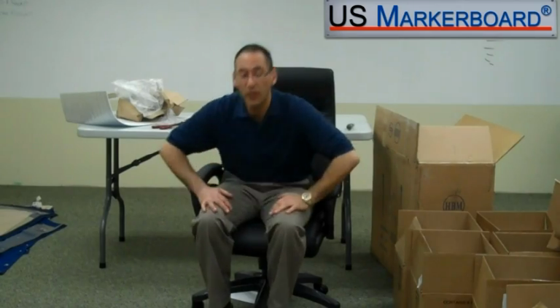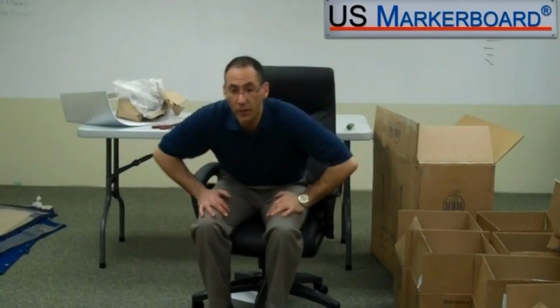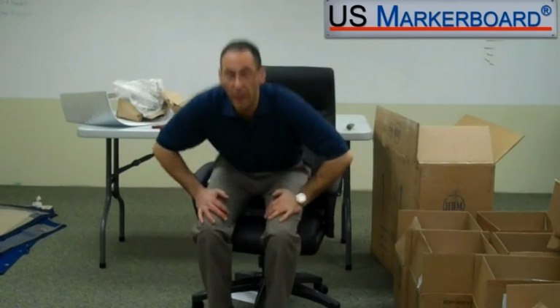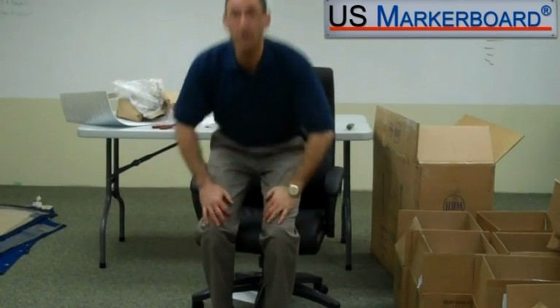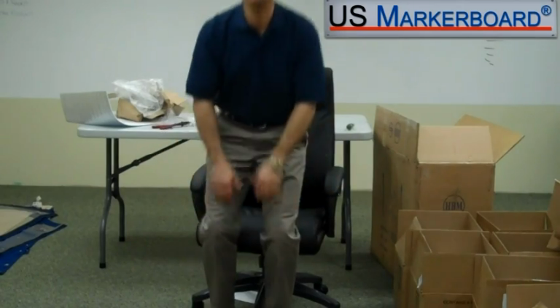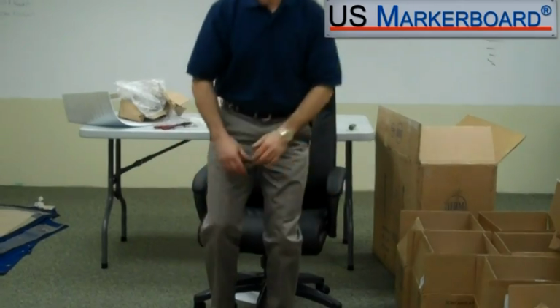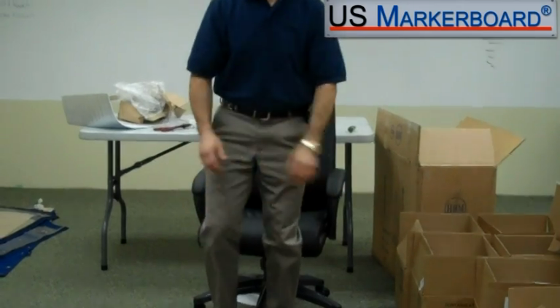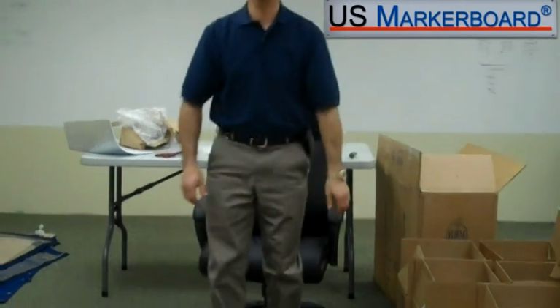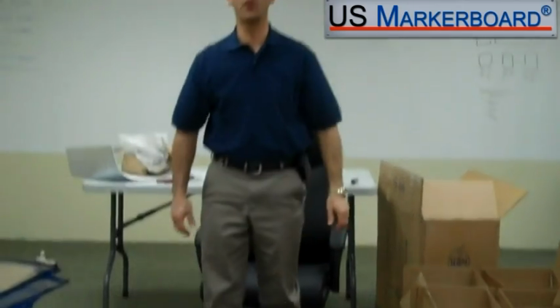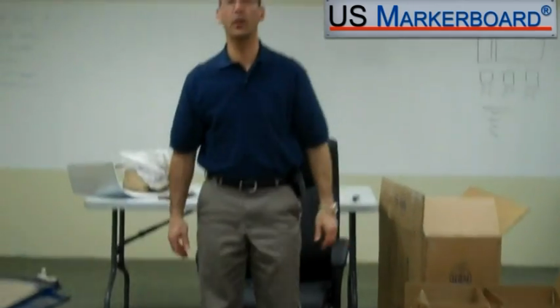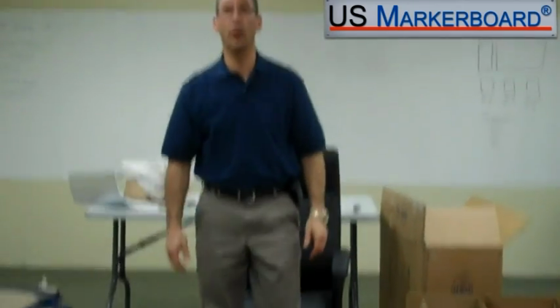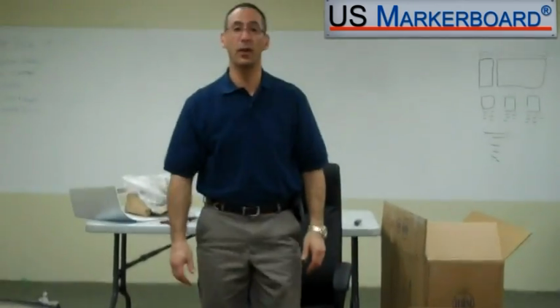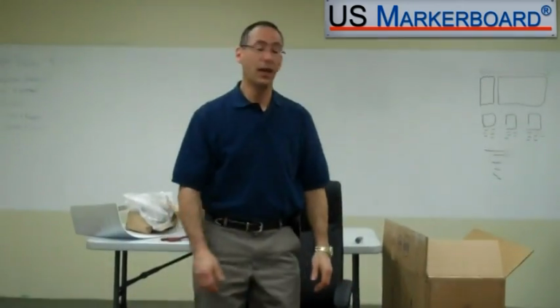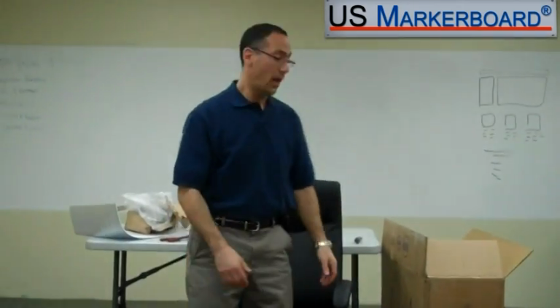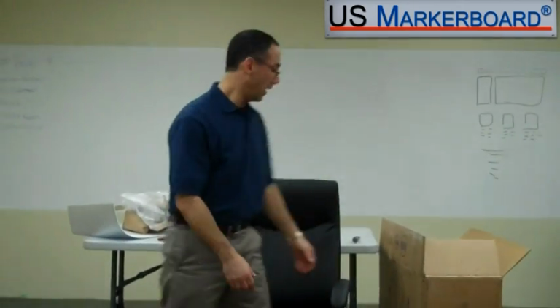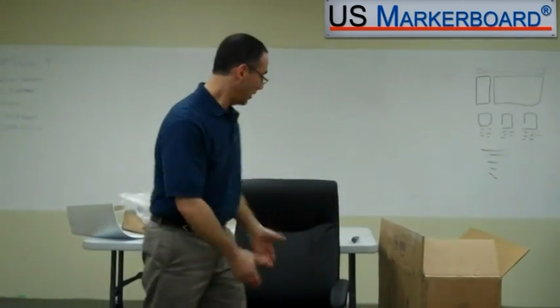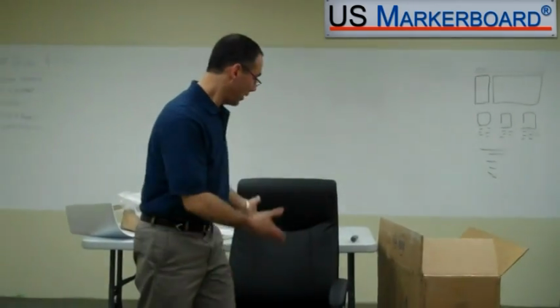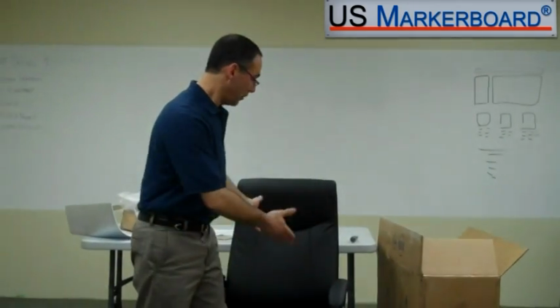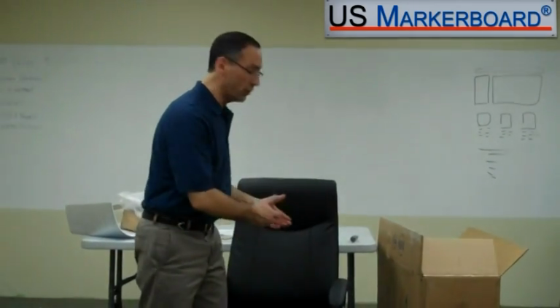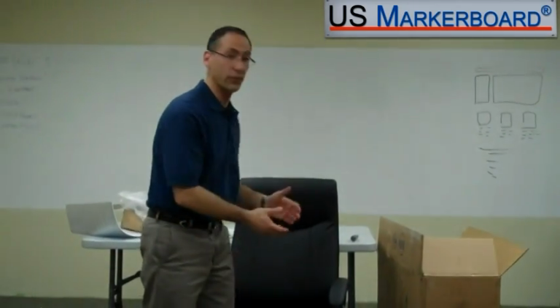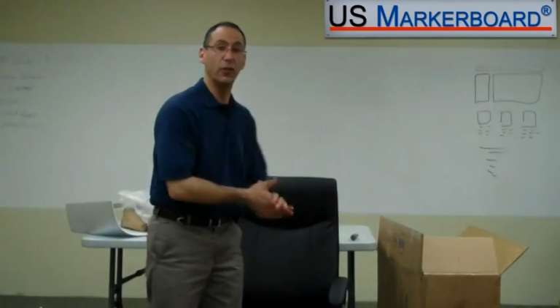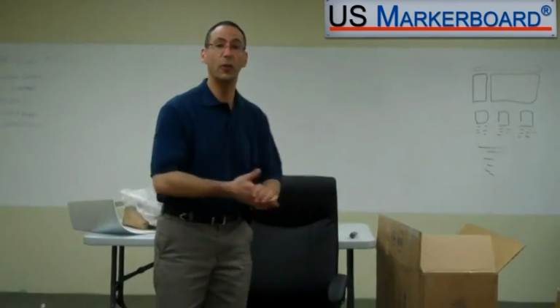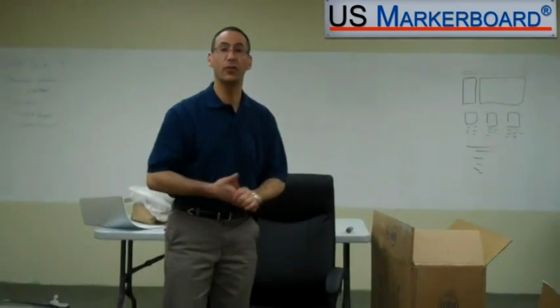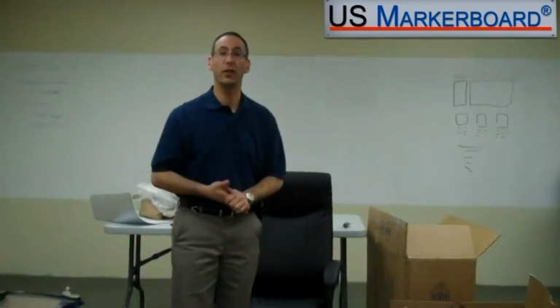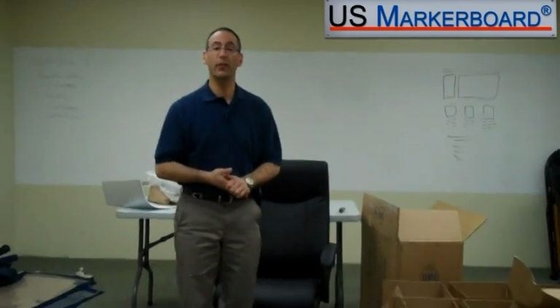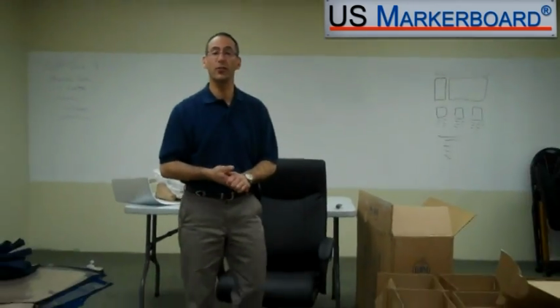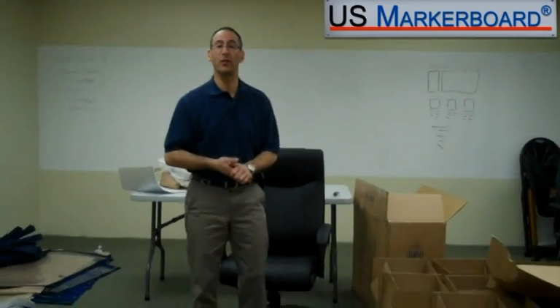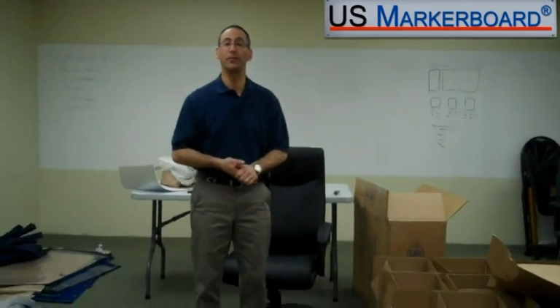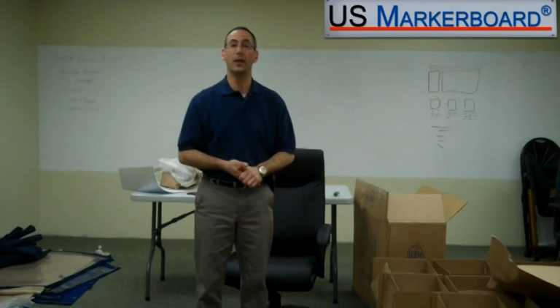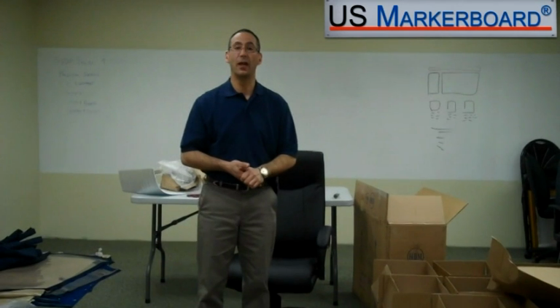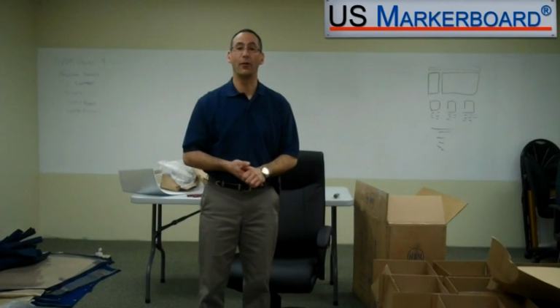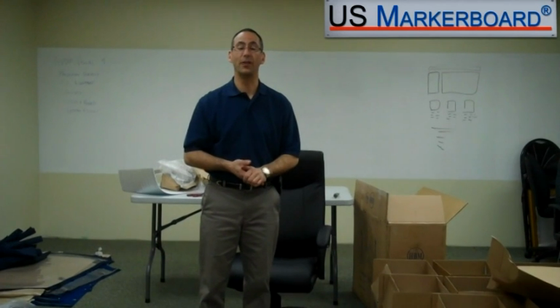Thanks for coming to U.S. Marker Board. This is the new Executive Leather Chair. Have a great day.